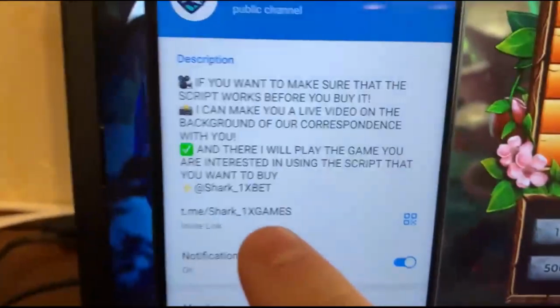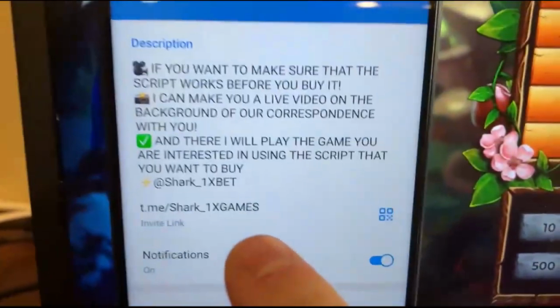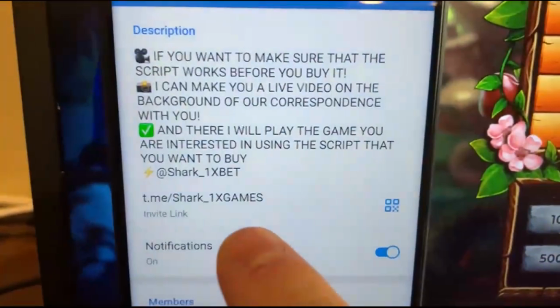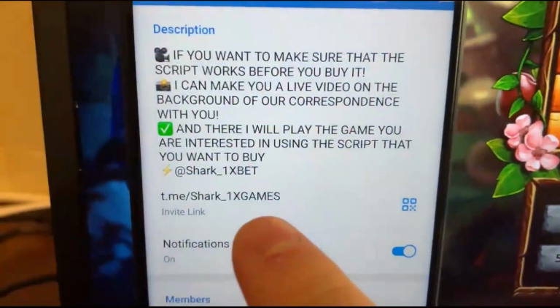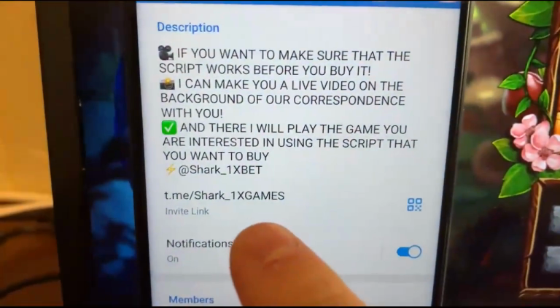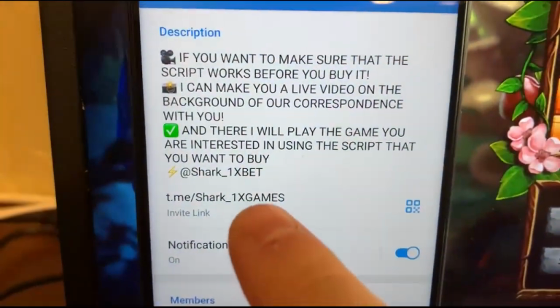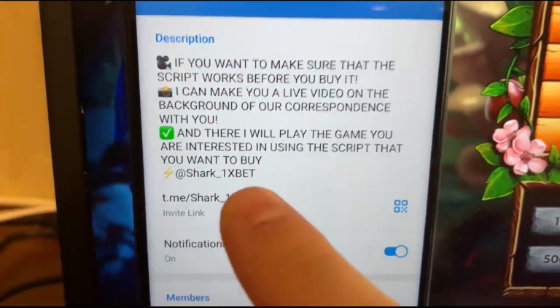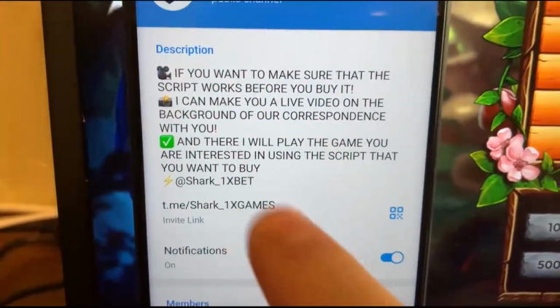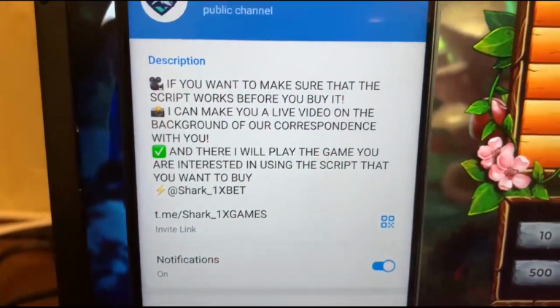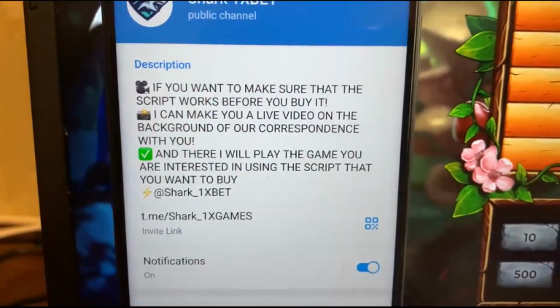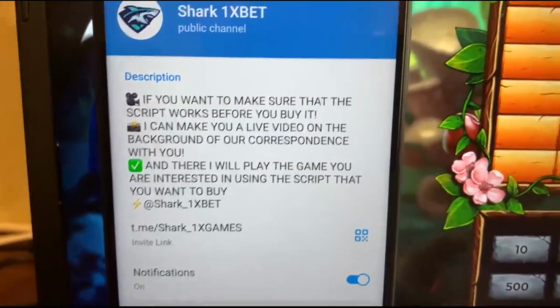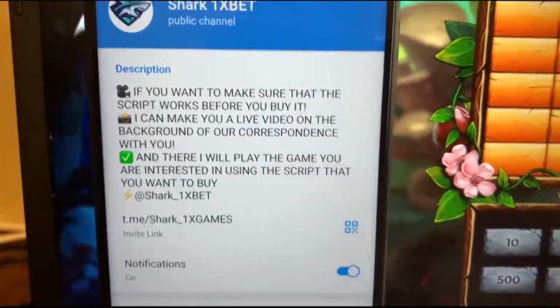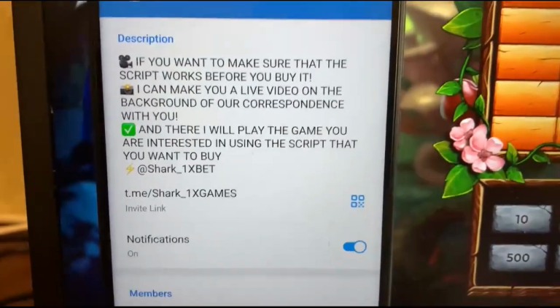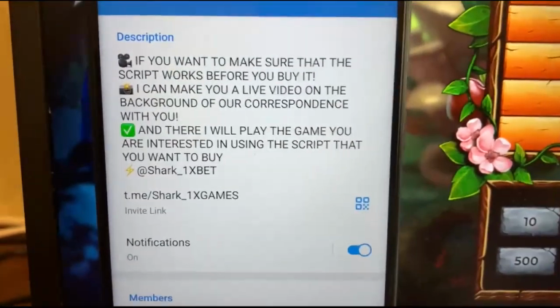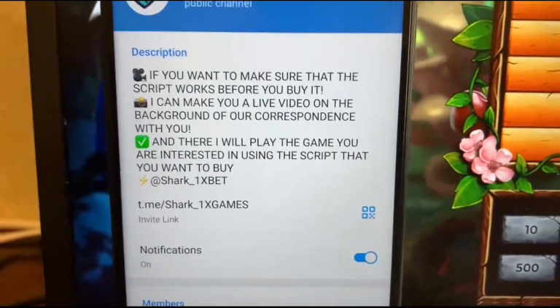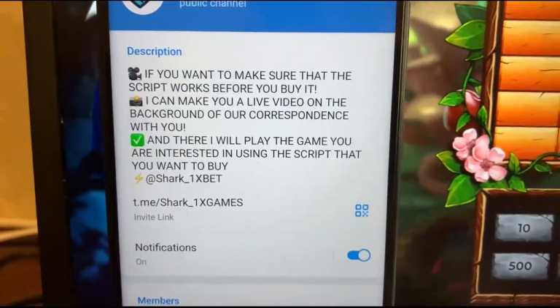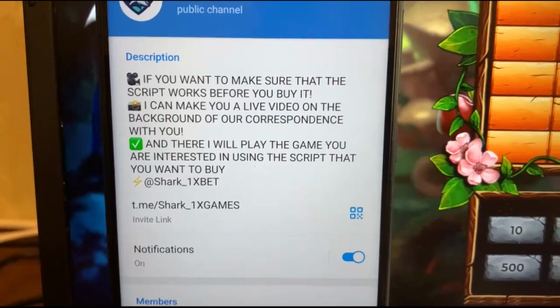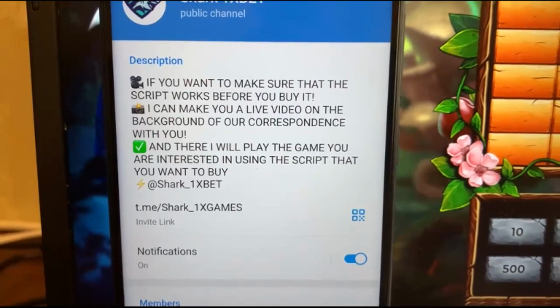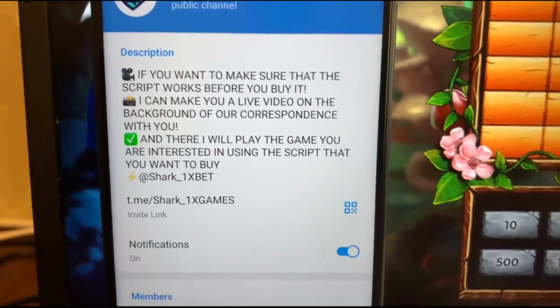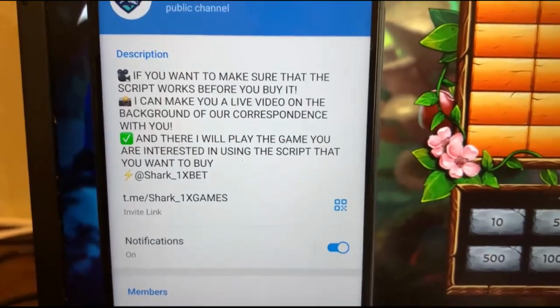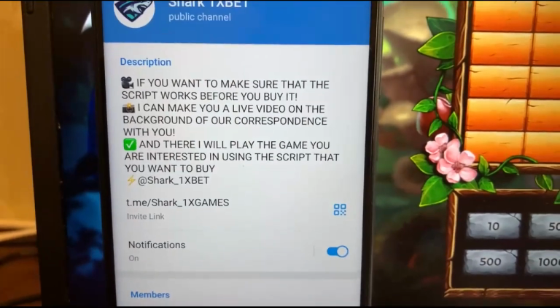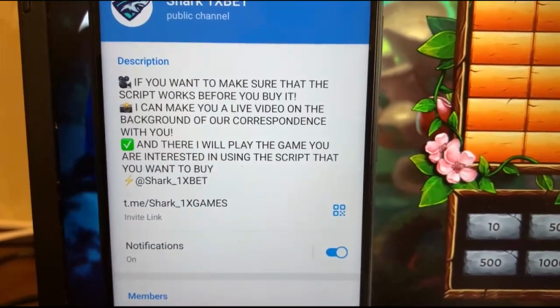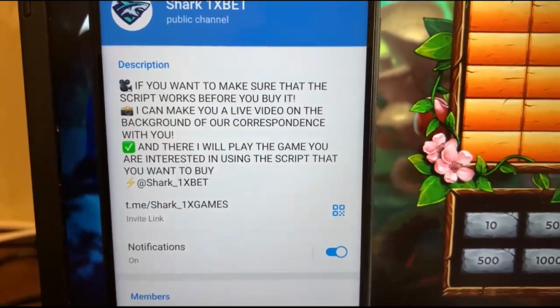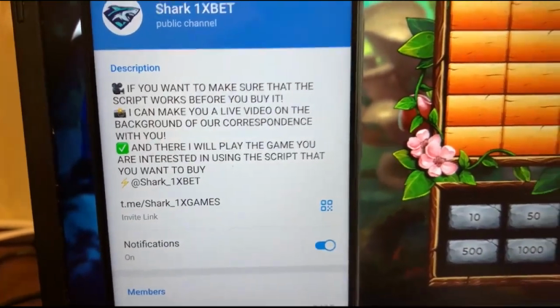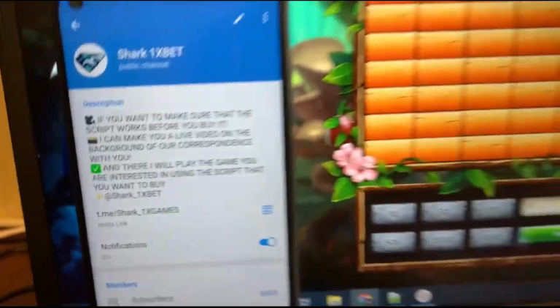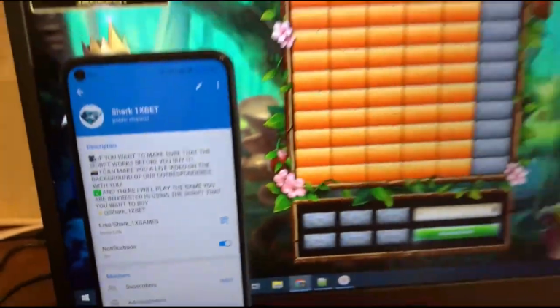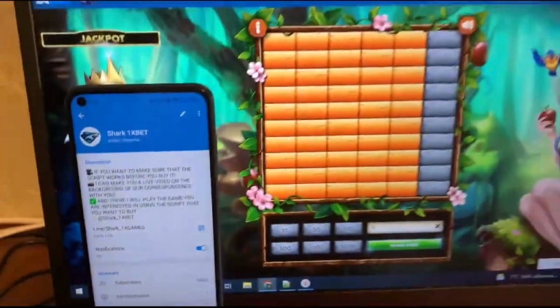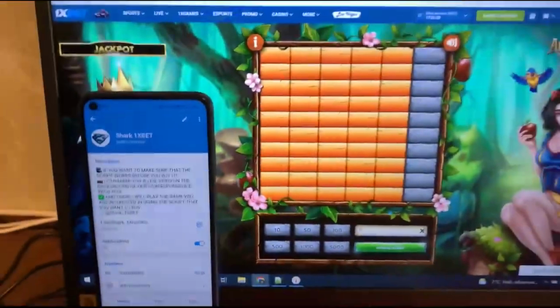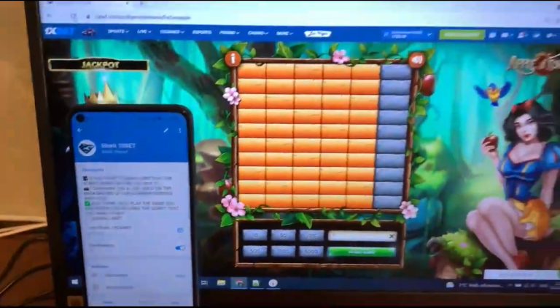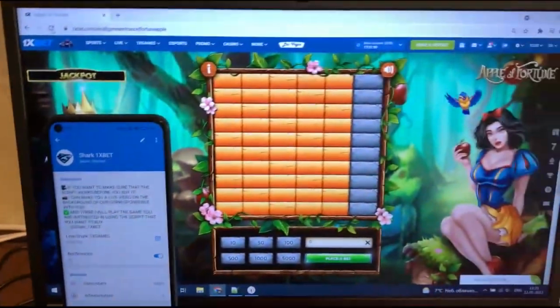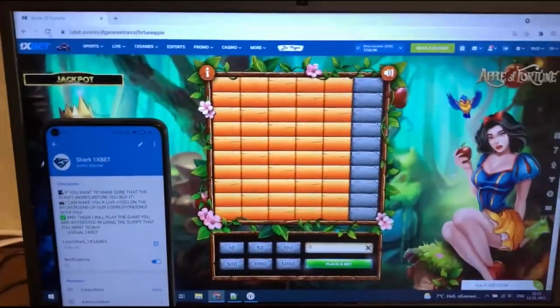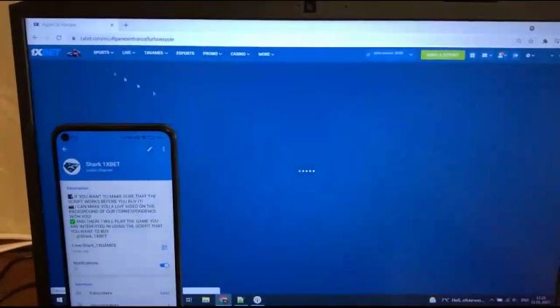This is my official Telegram channel. If you want this real working hack for 1xbet for Apple Fortune game.